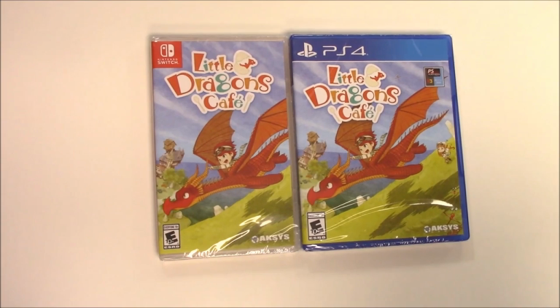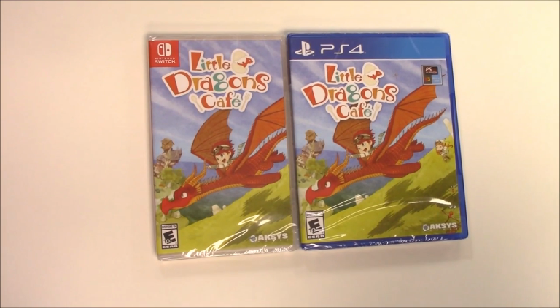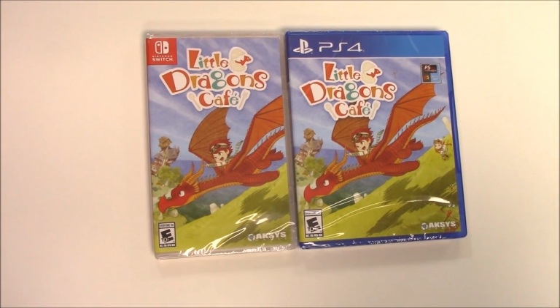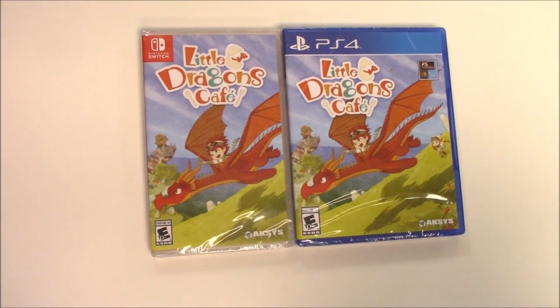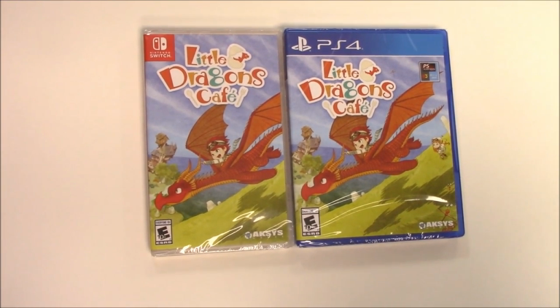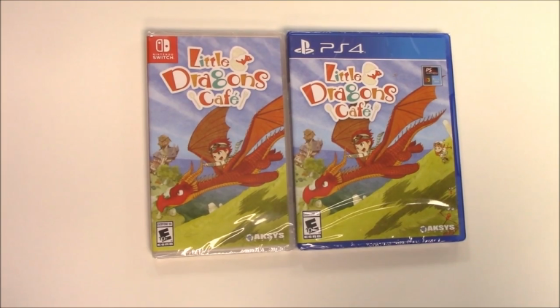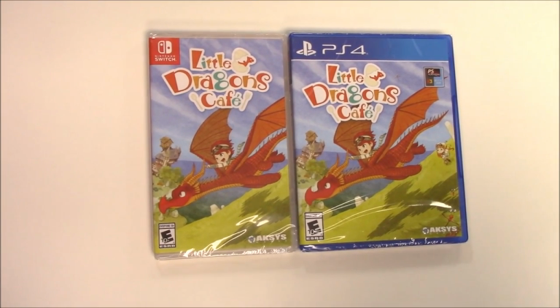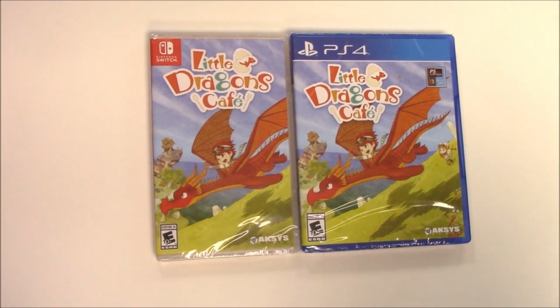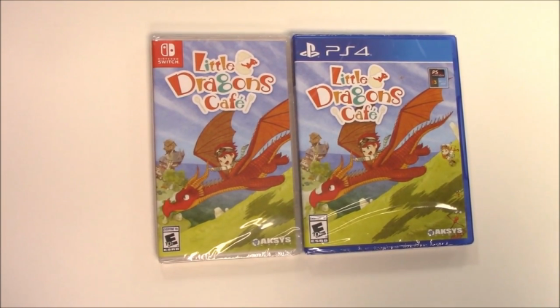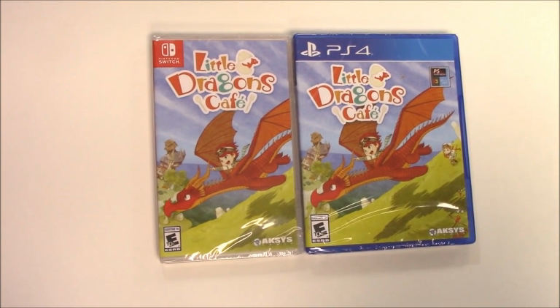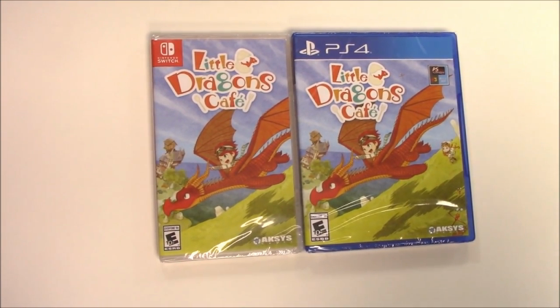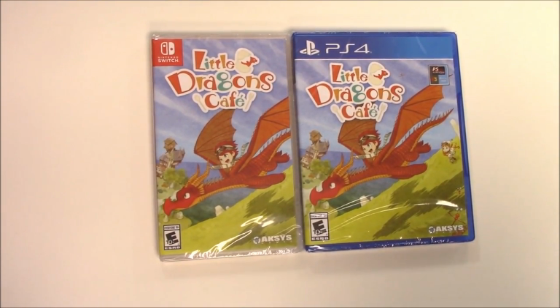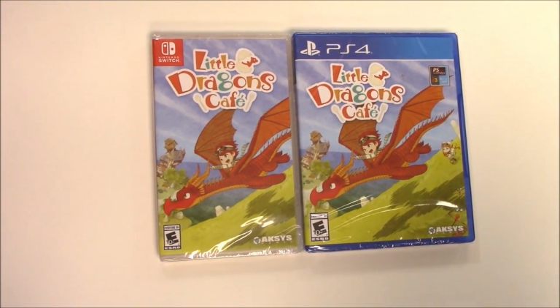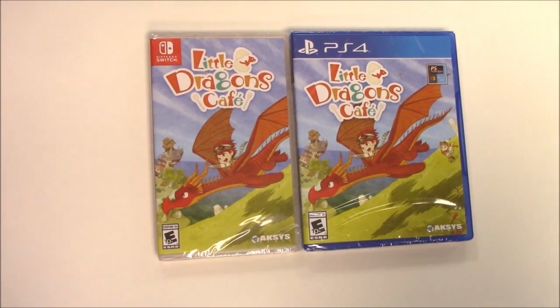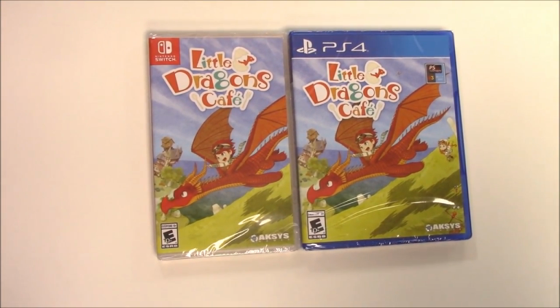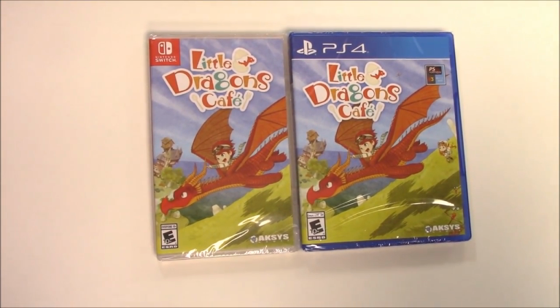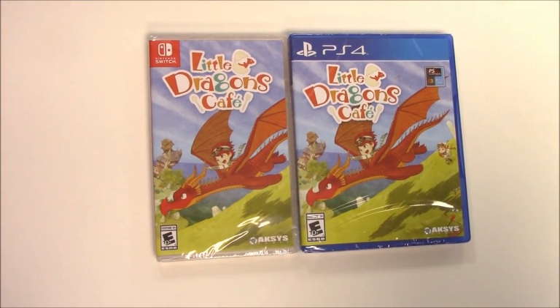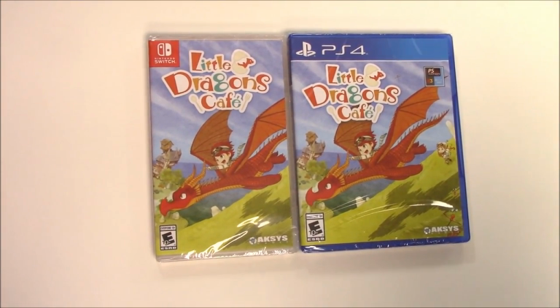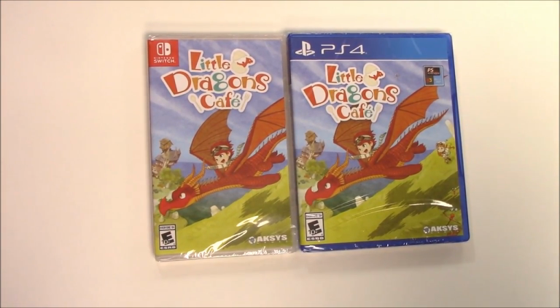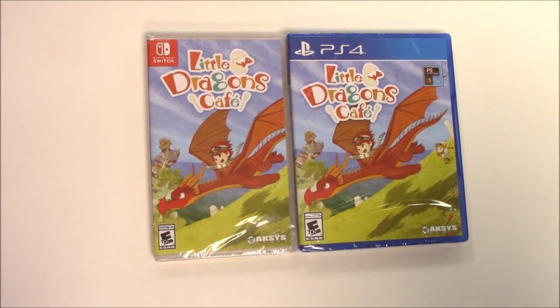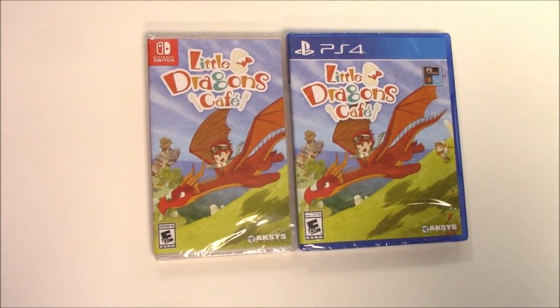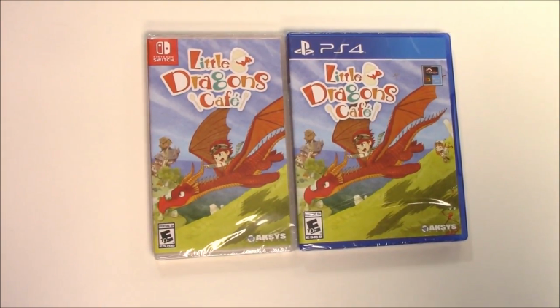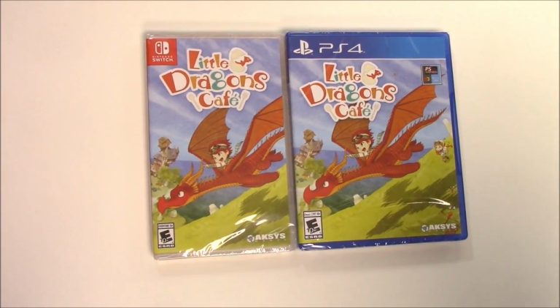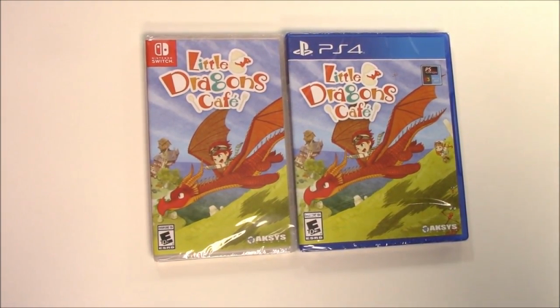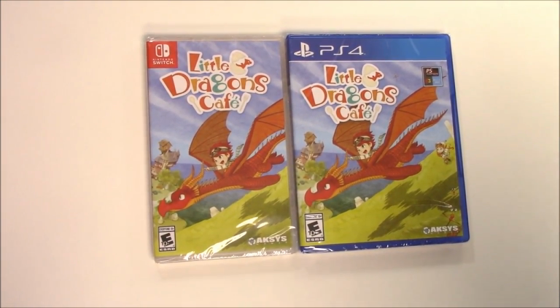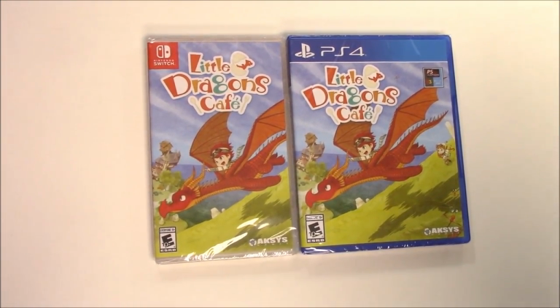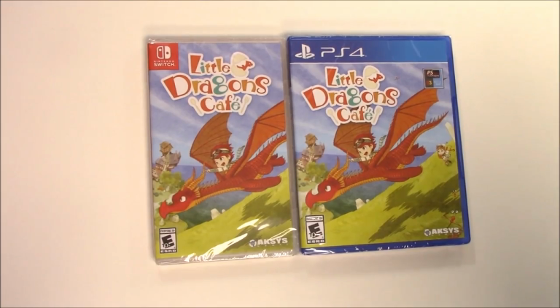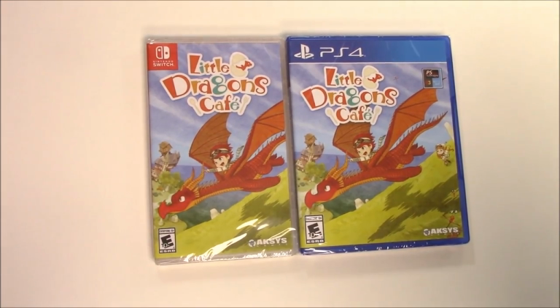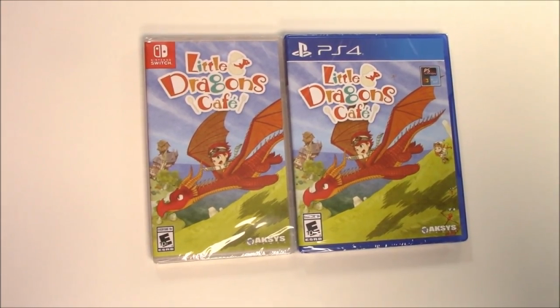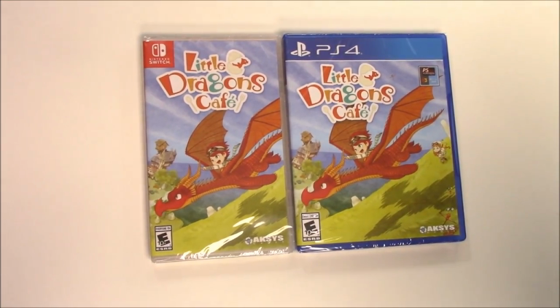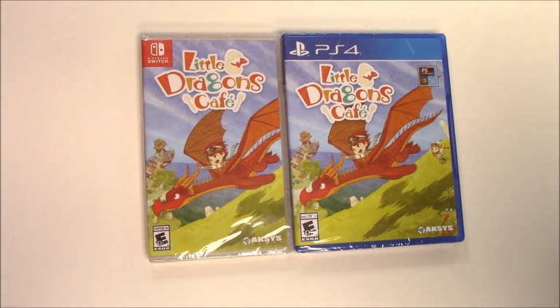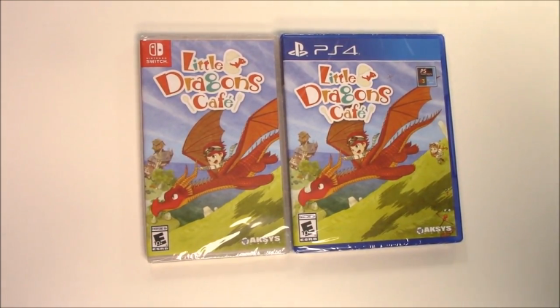Hey guys, welcome back for another unboxing with Pop N Games. Today we're gonna be unboxing Little Dragons Cafe for the Nintendo Switch and the PS4.